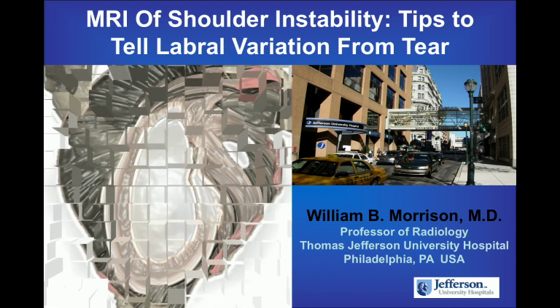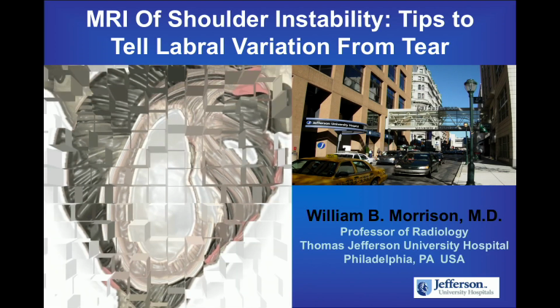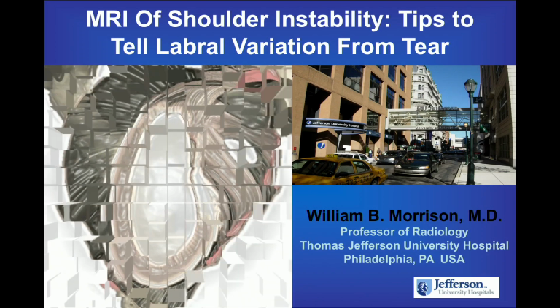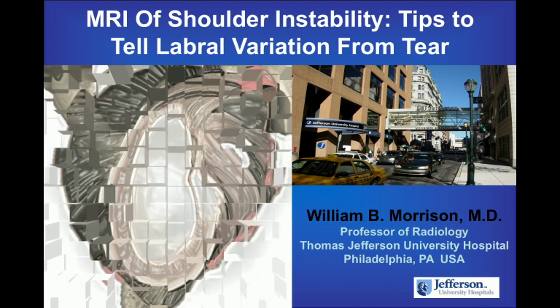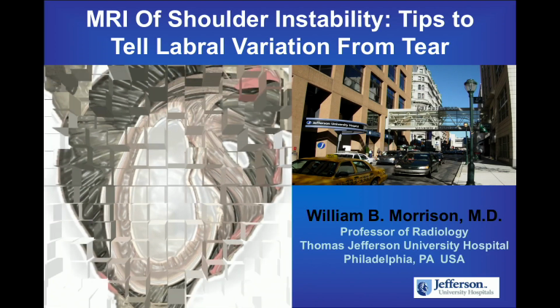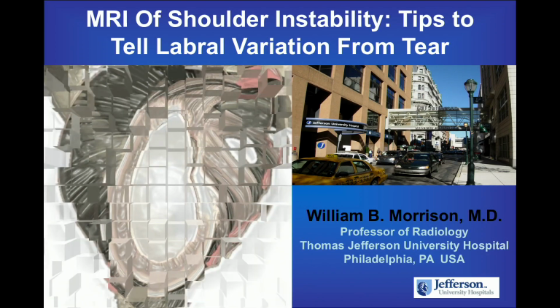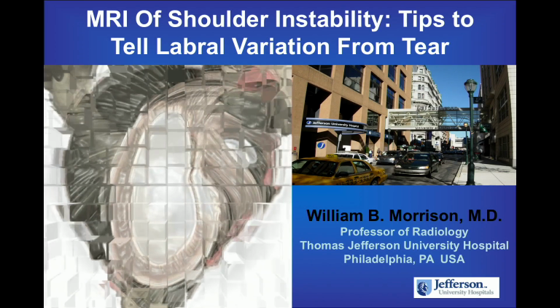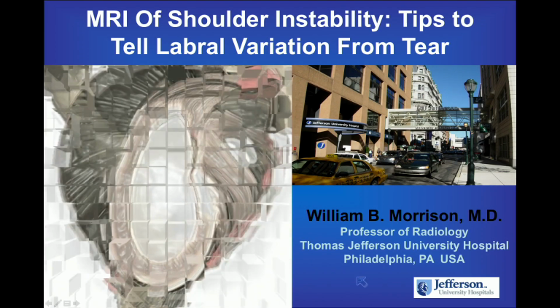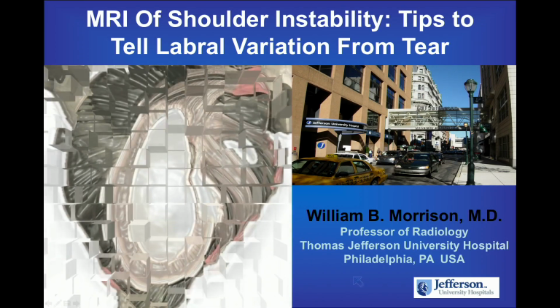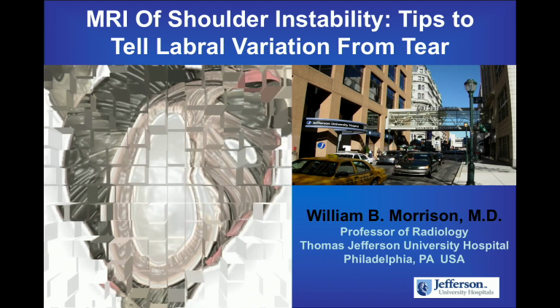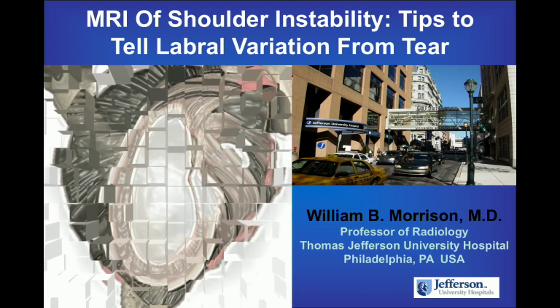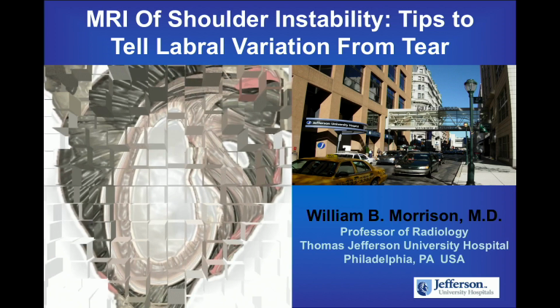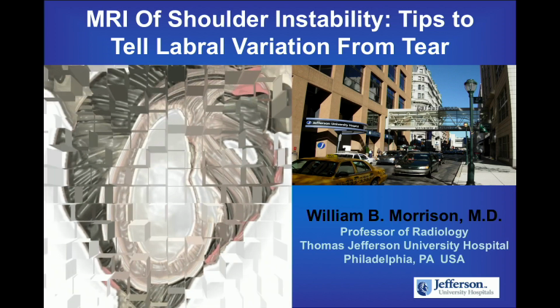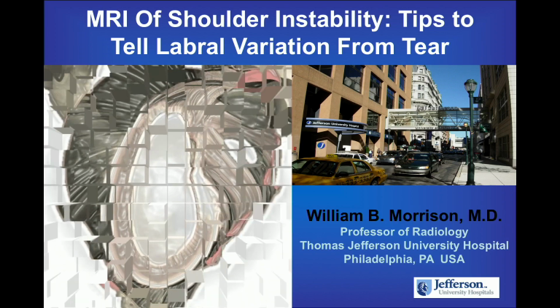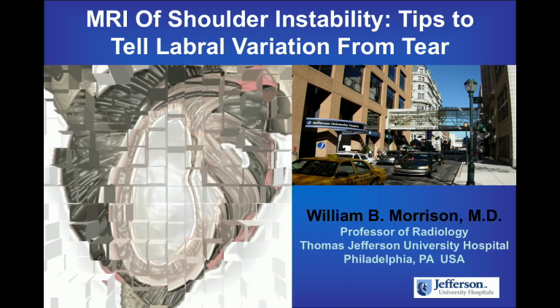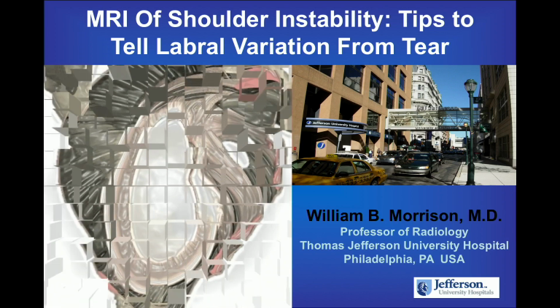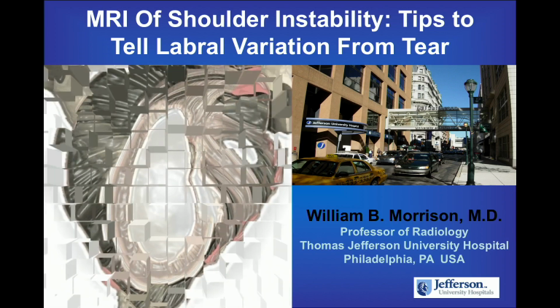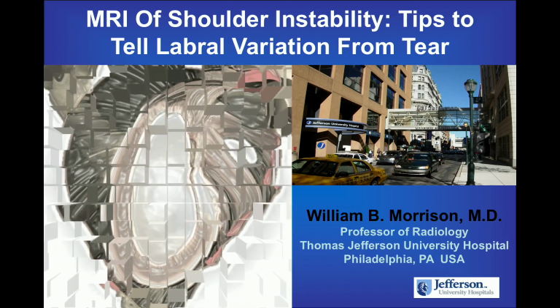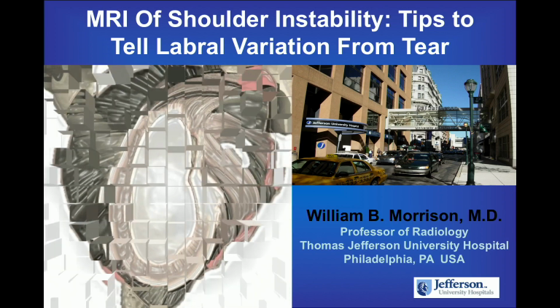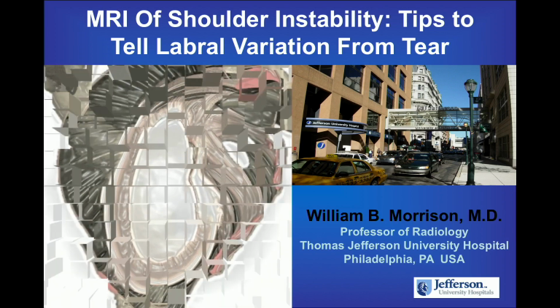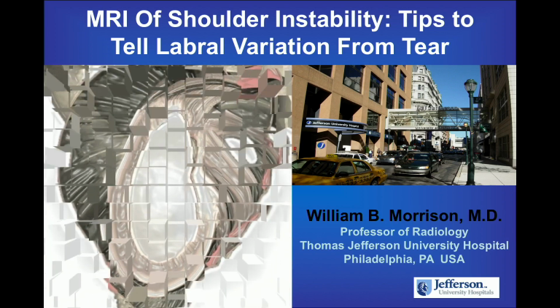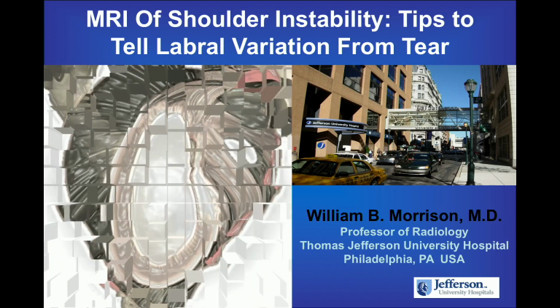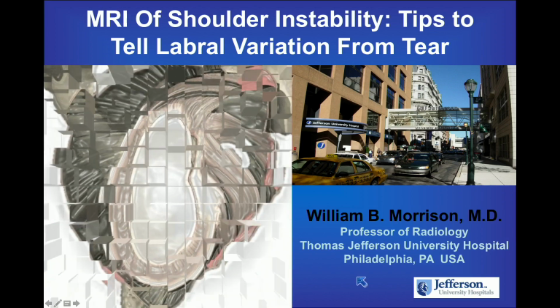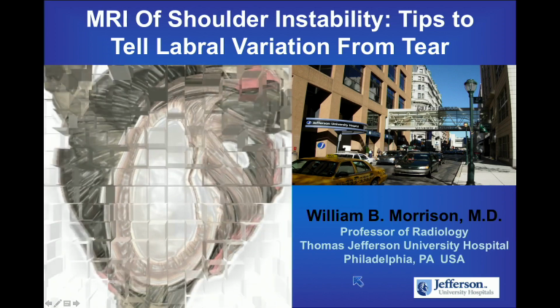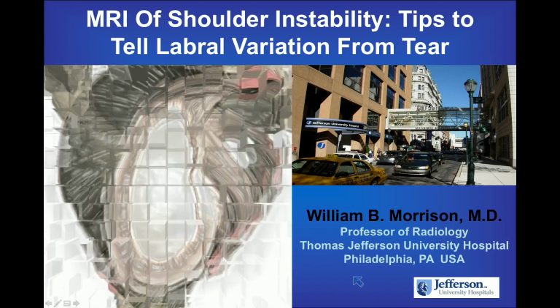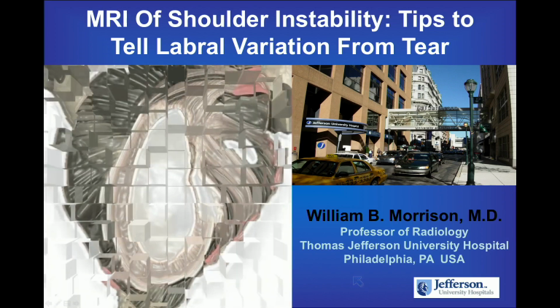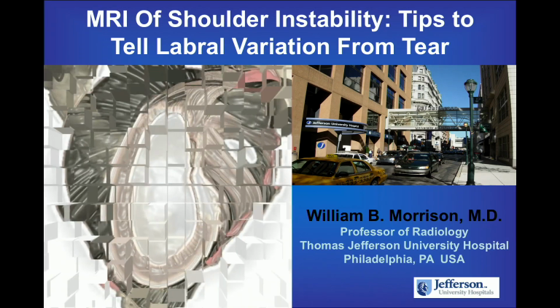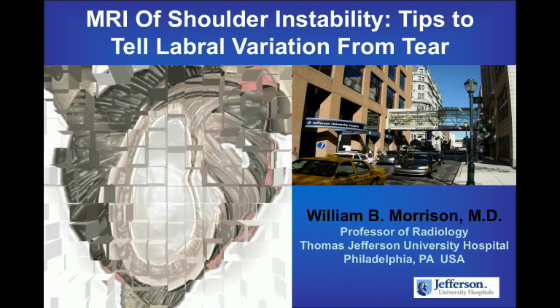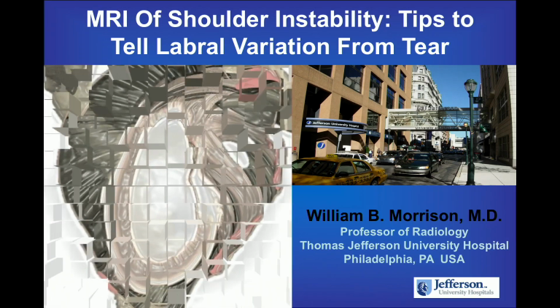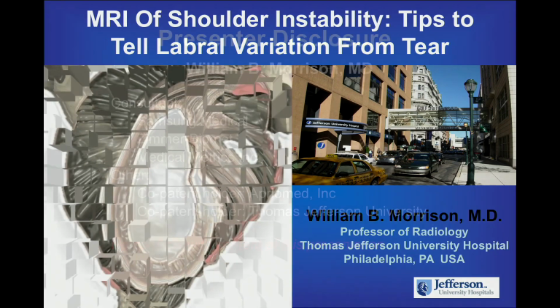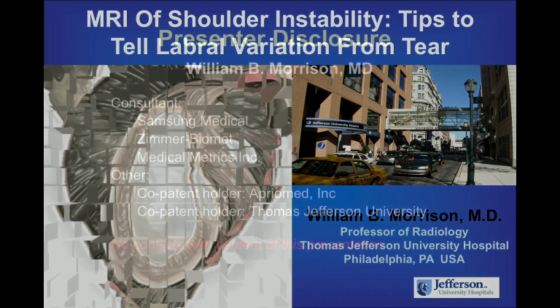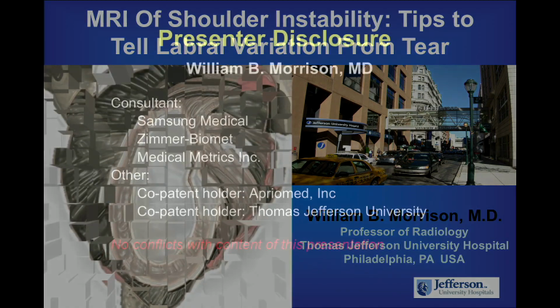I'm going to concentrate on how to diagnose tears and how to differentiate labral variation from tears, because that's a big issue.